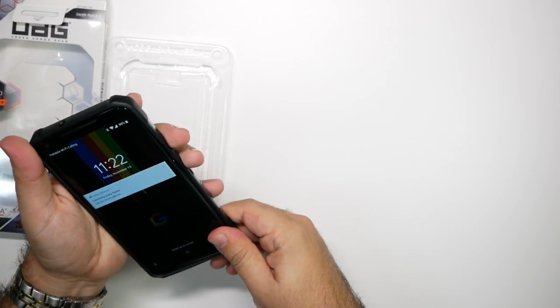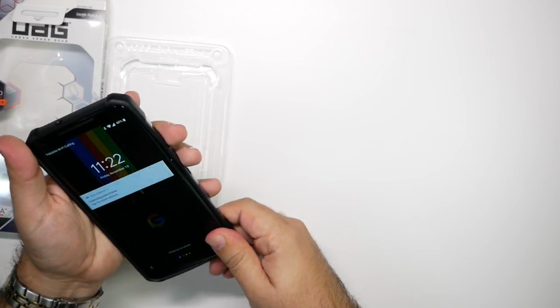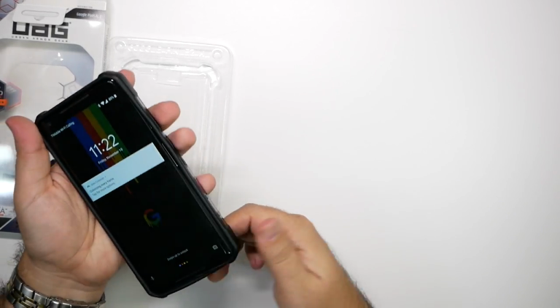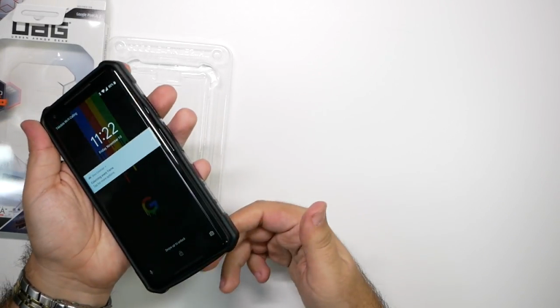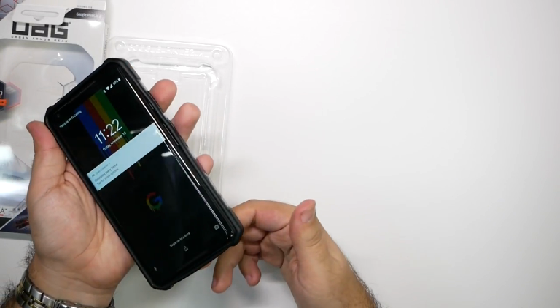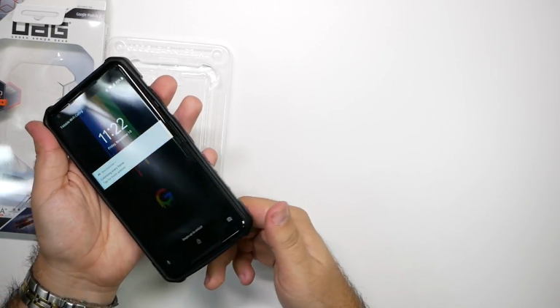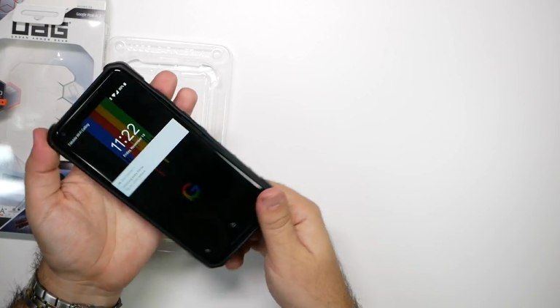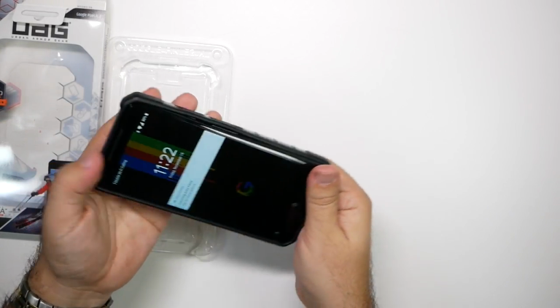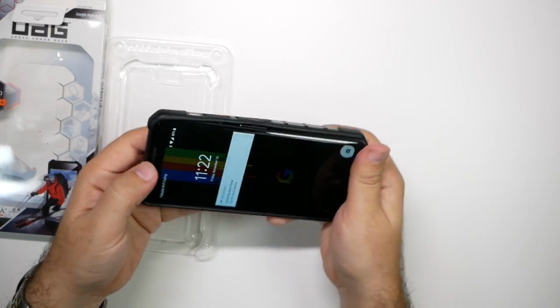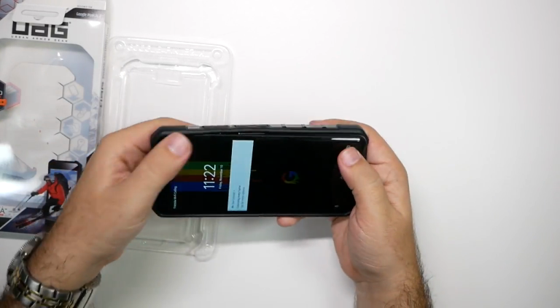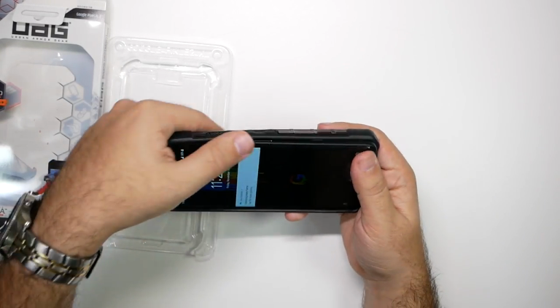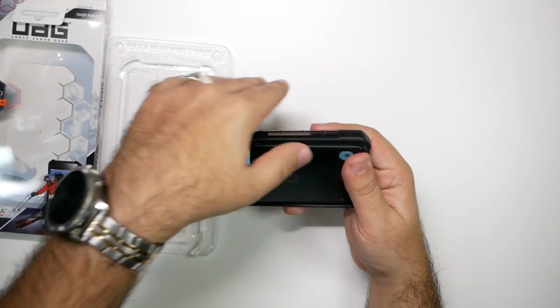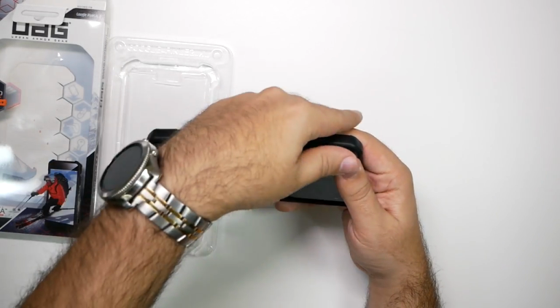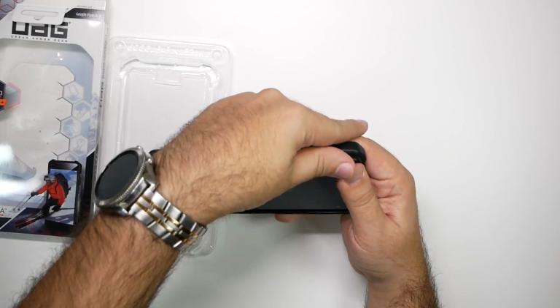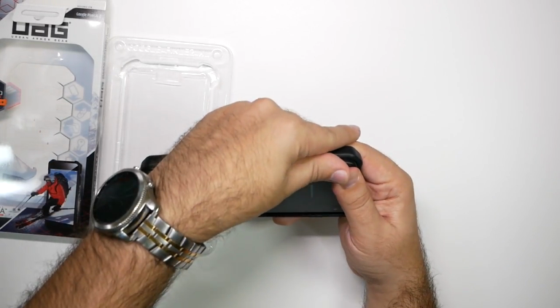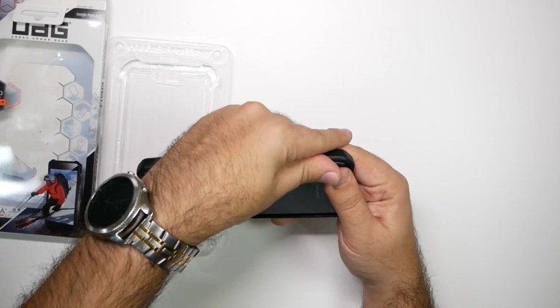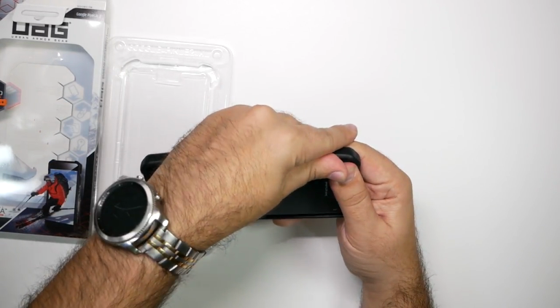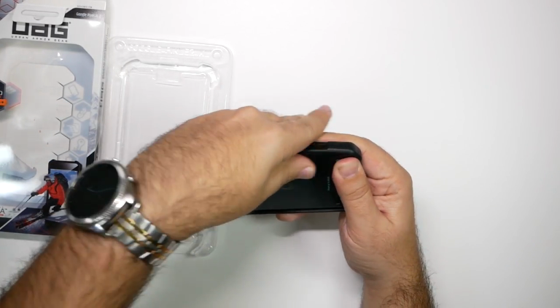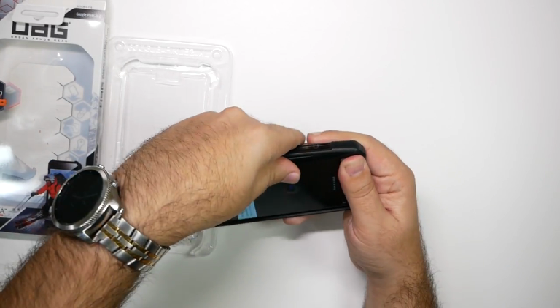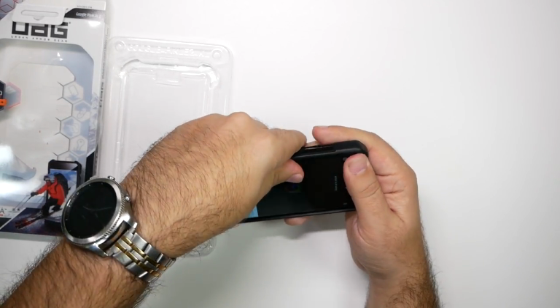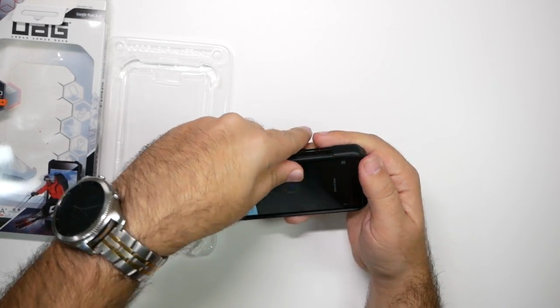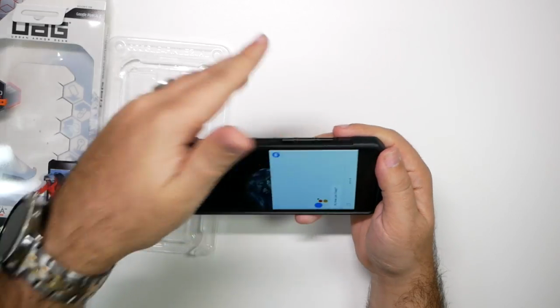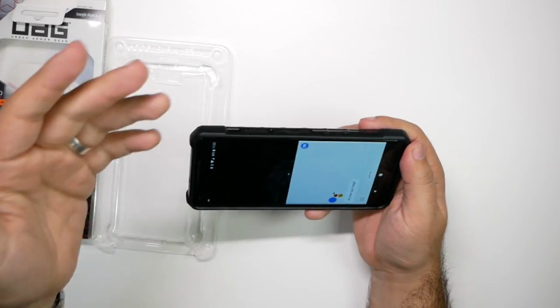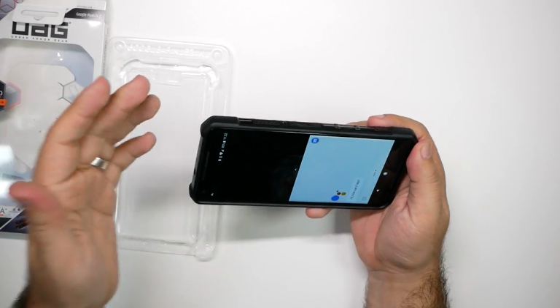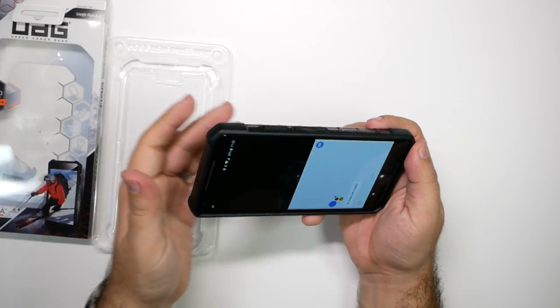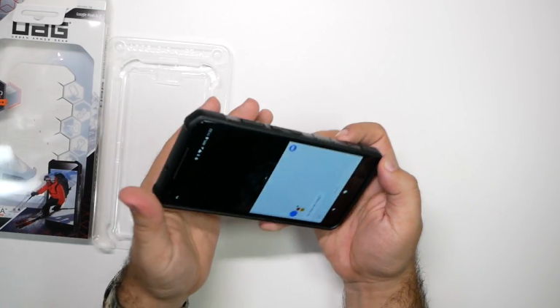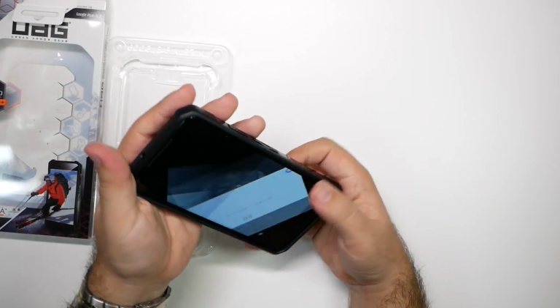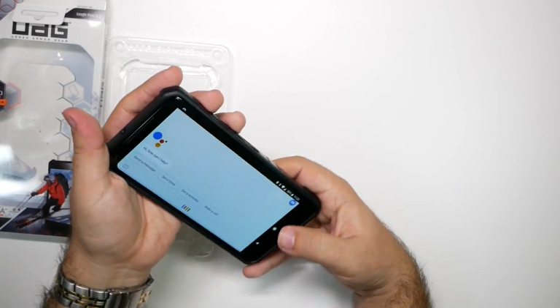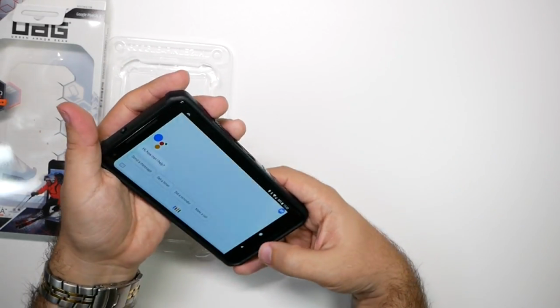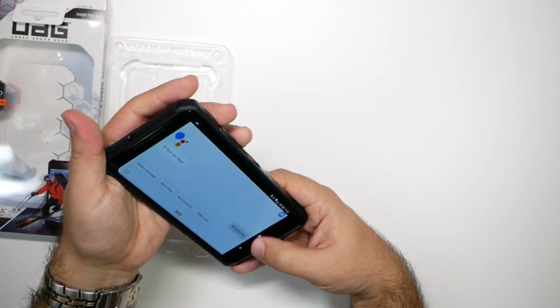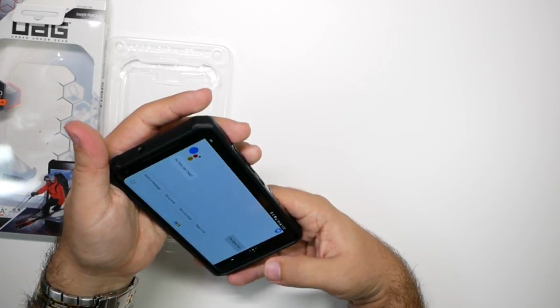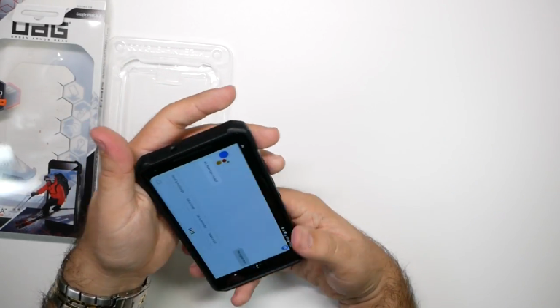I will say this: all cases that I've tested for the Pixel are a little bit tighter than normal, I feel like.